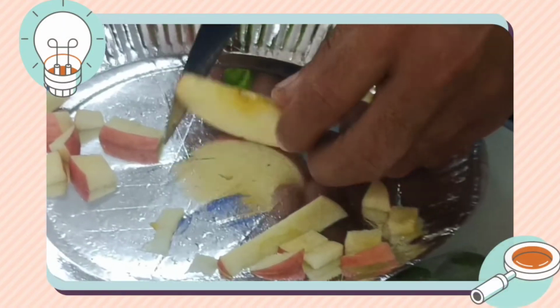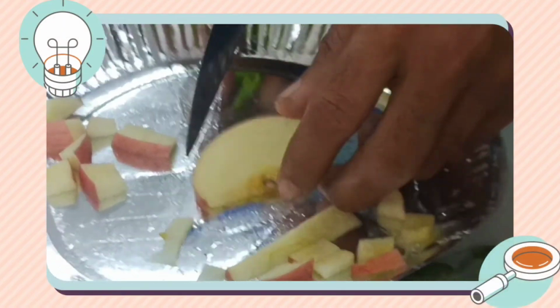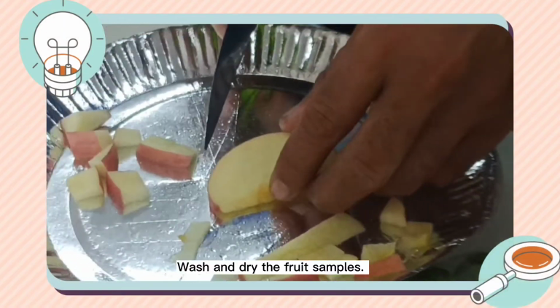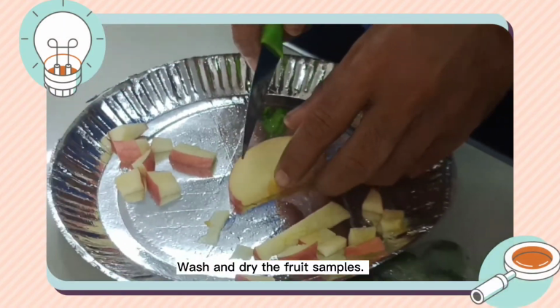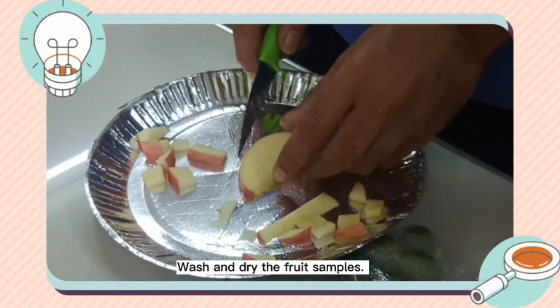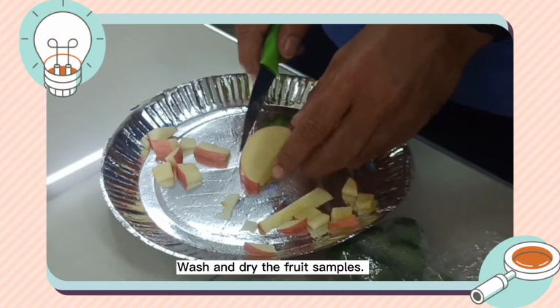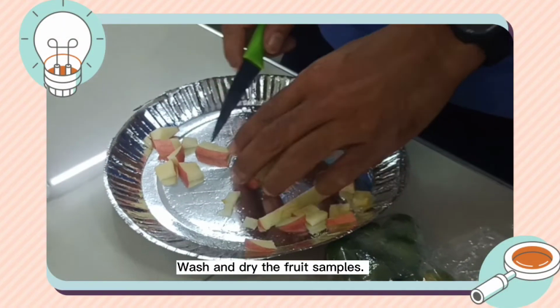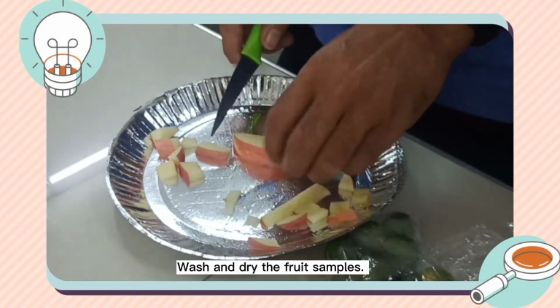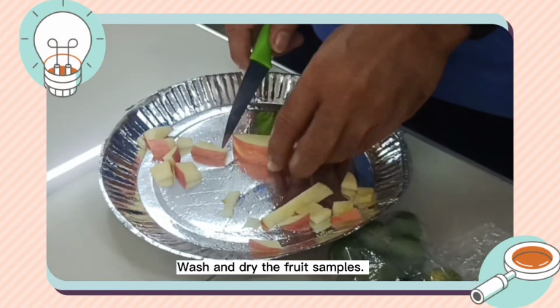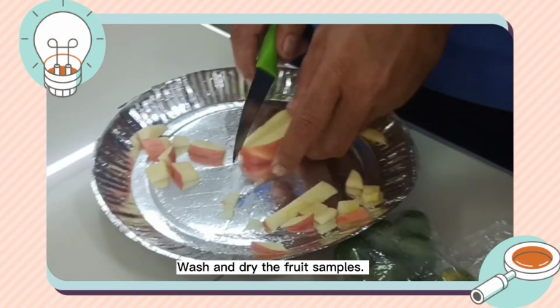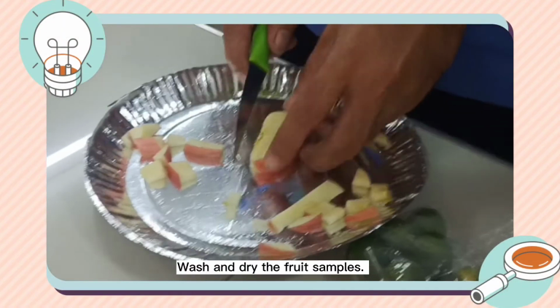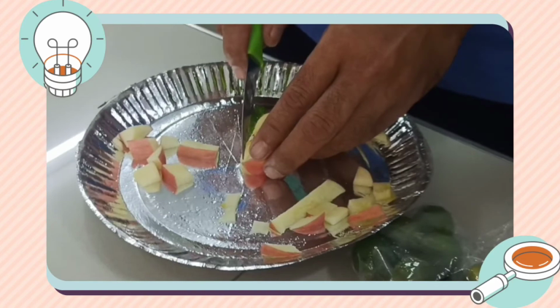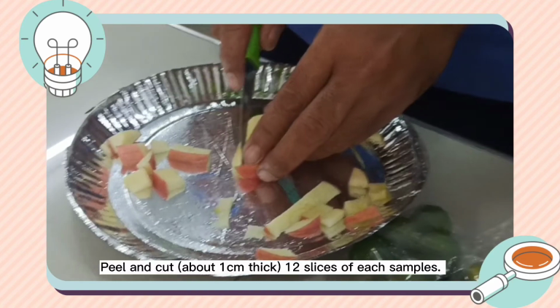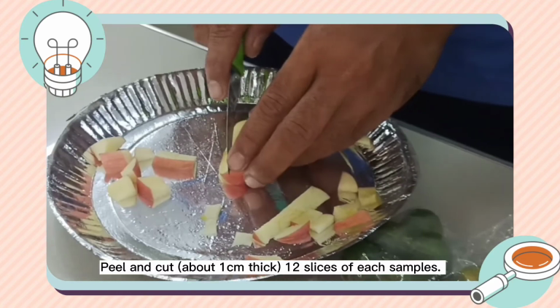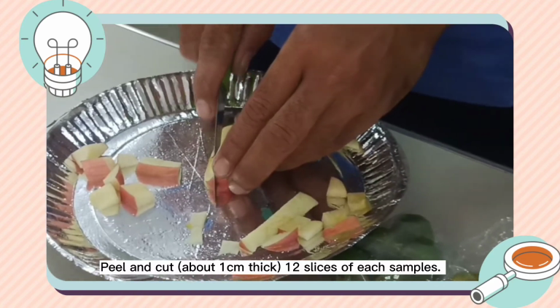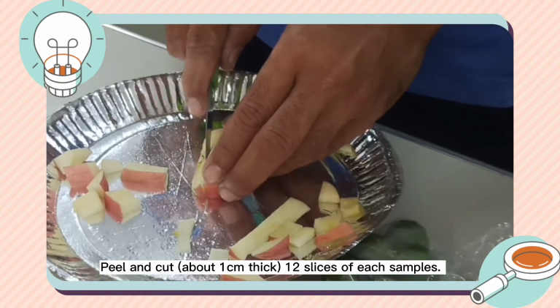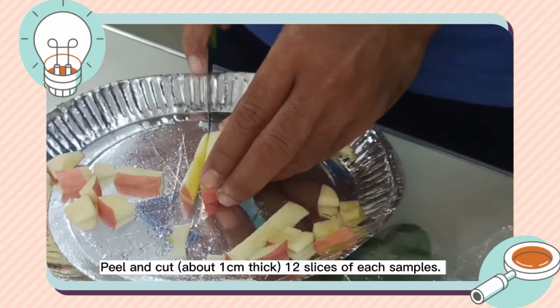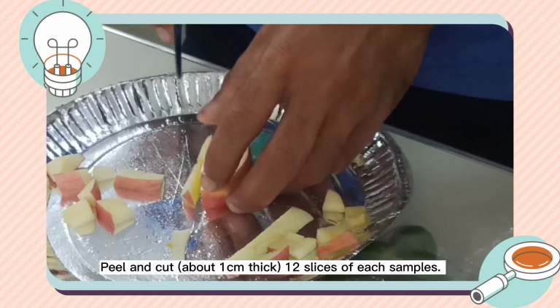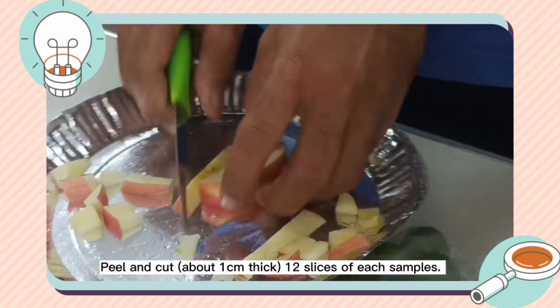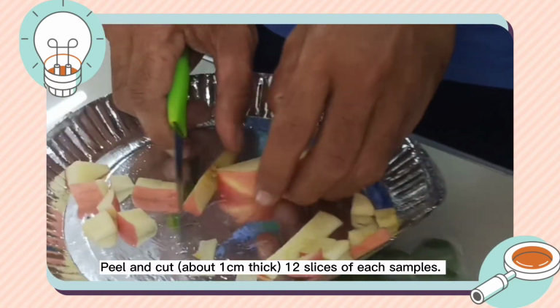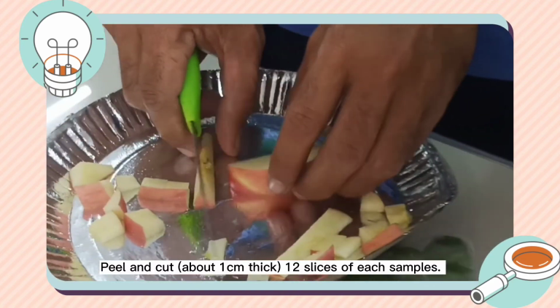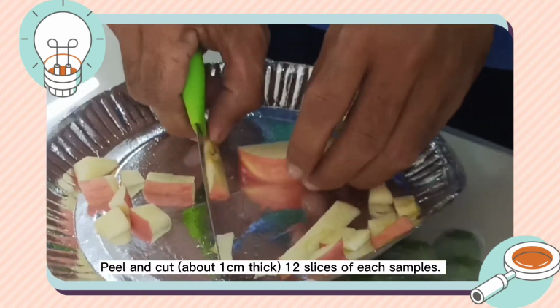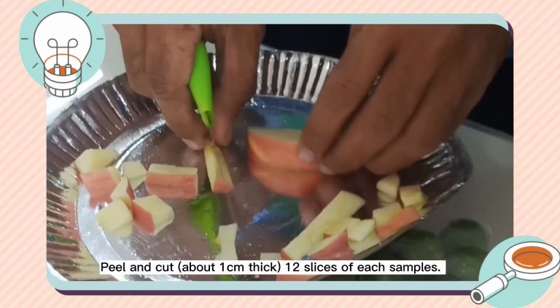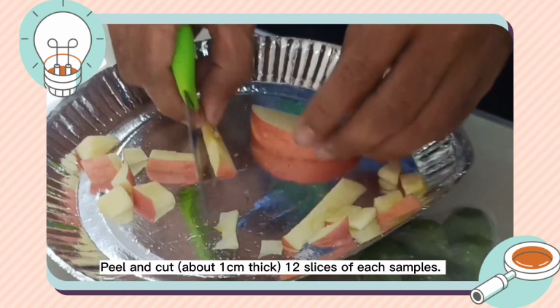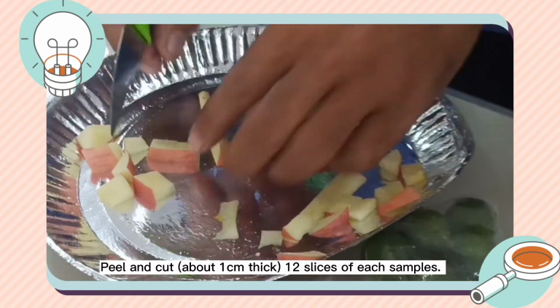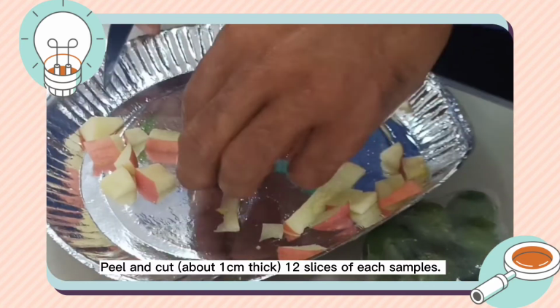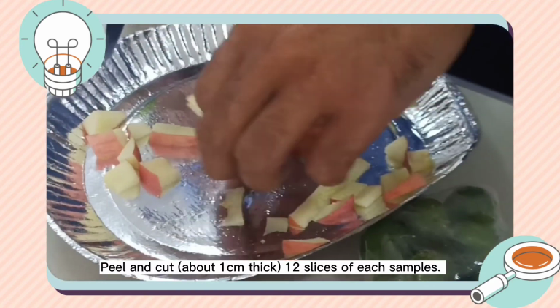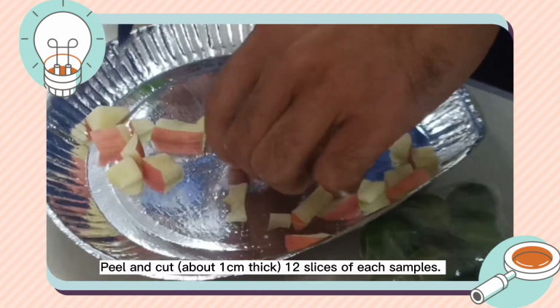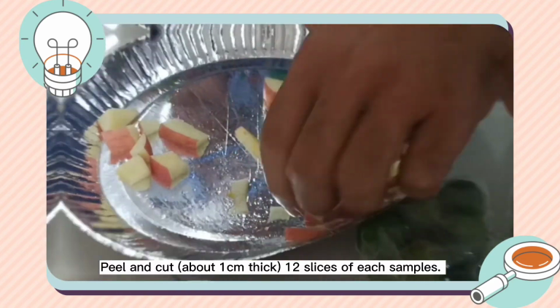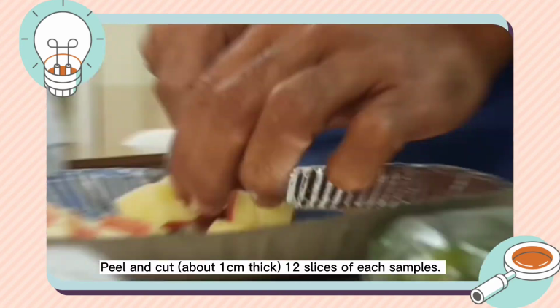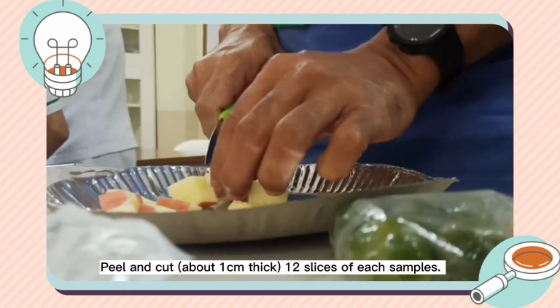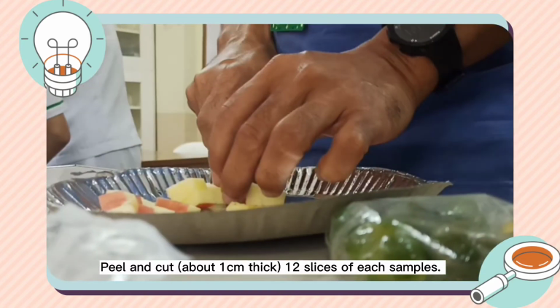Wash and dry the fruit samples. Peel and cut about 1 cm thick, 12 slices of each sample.